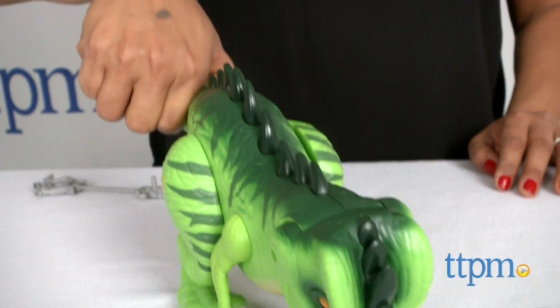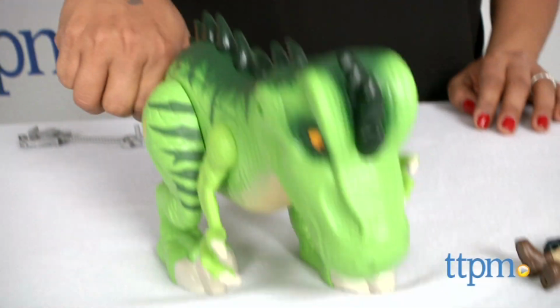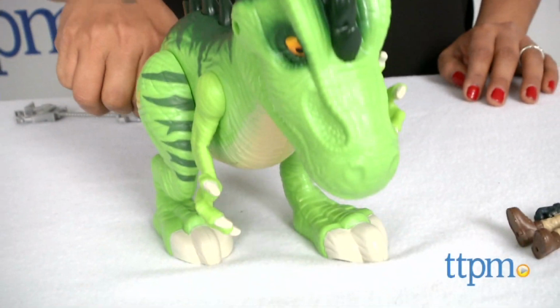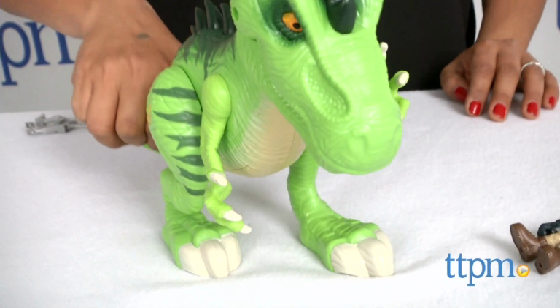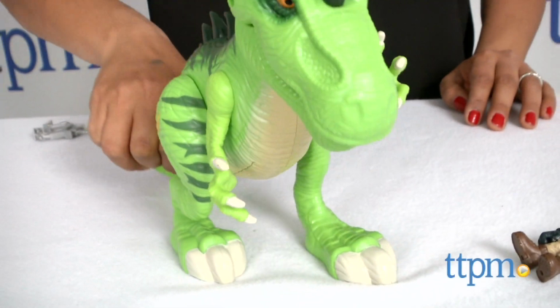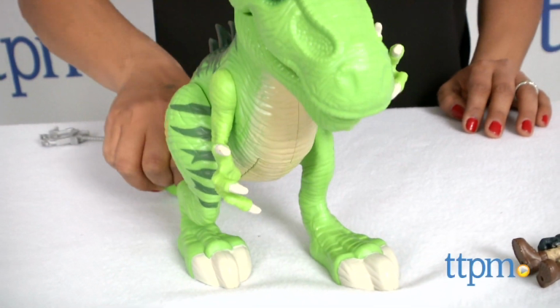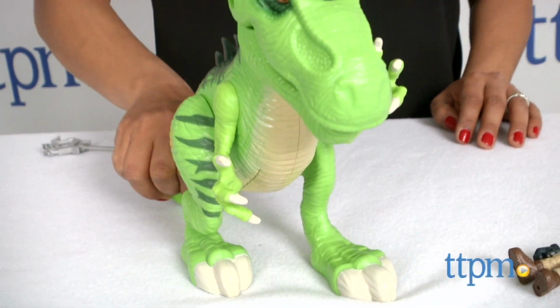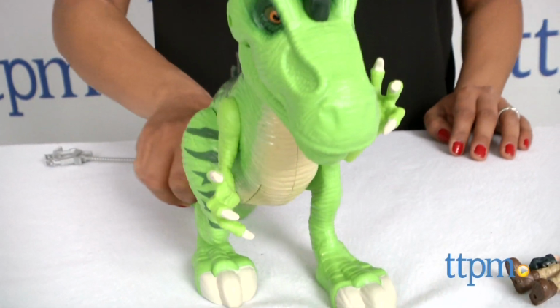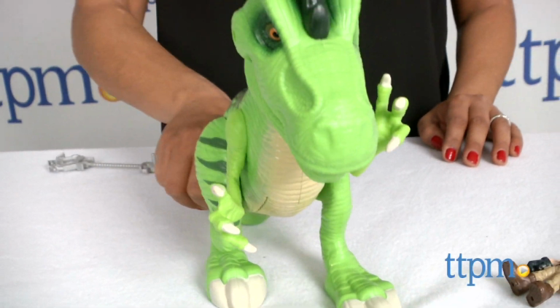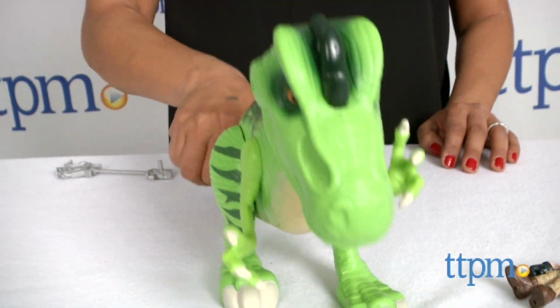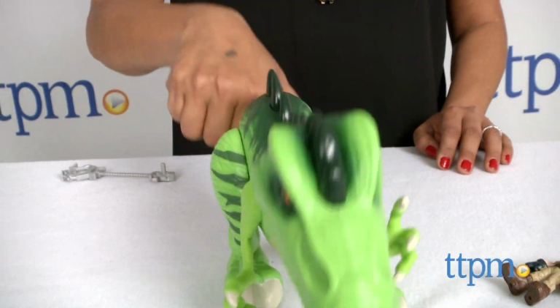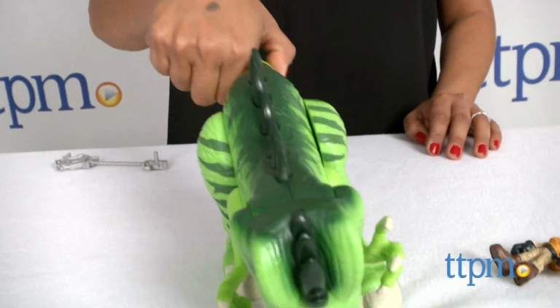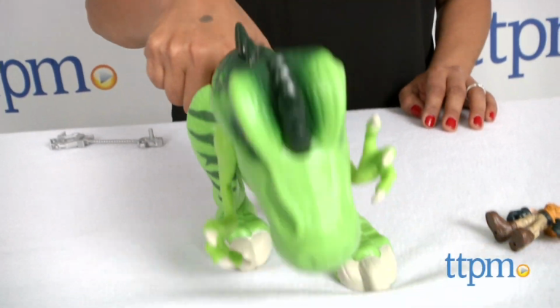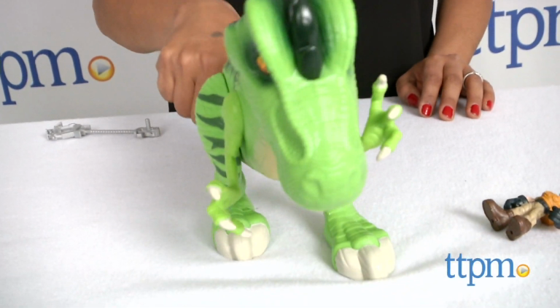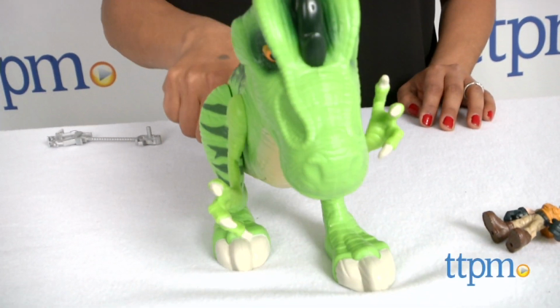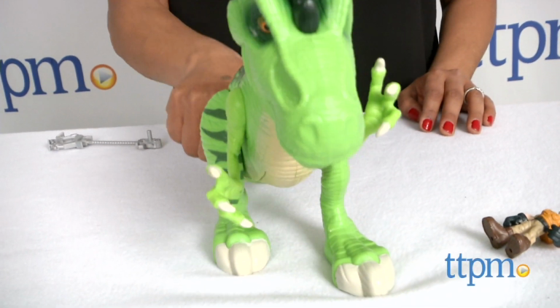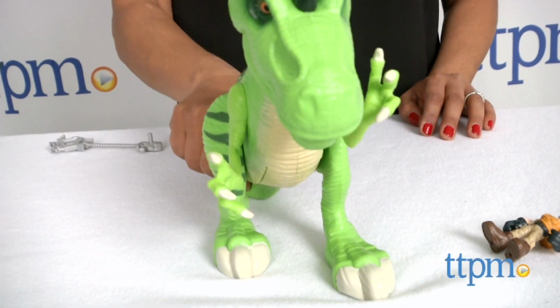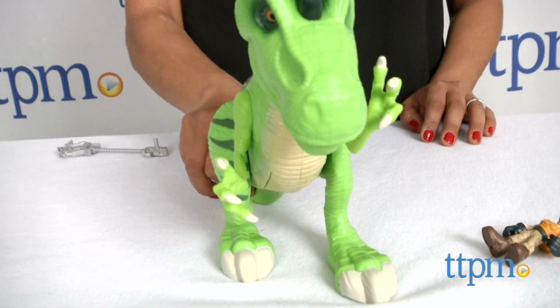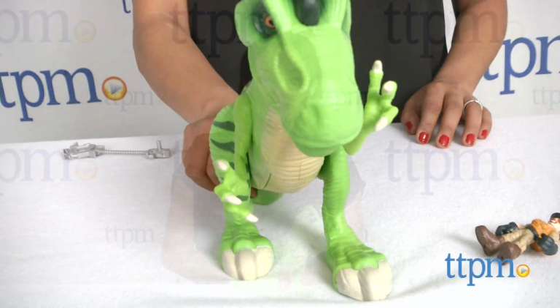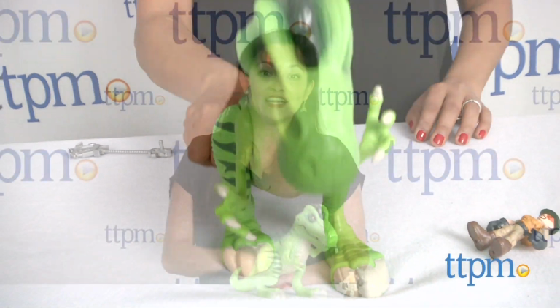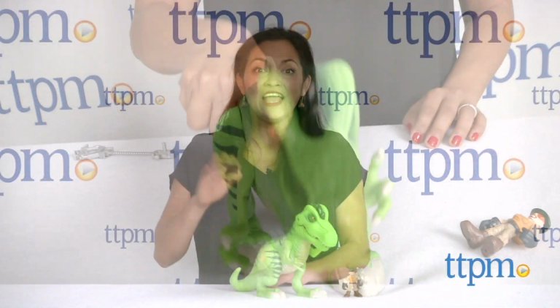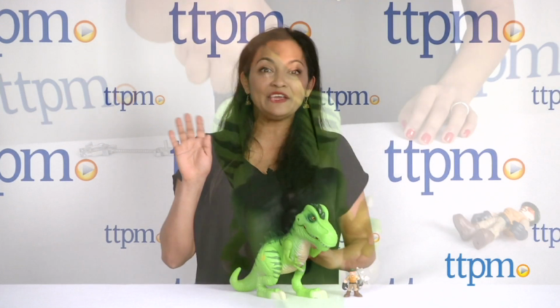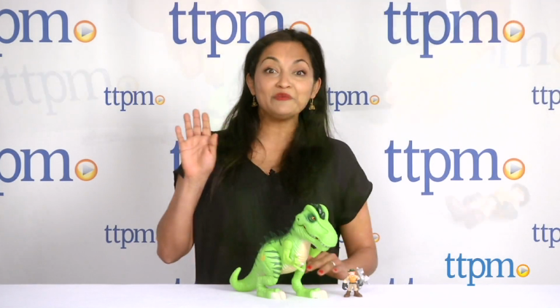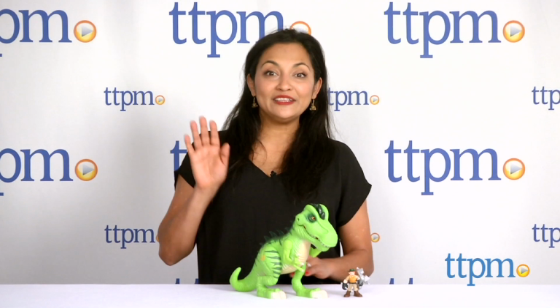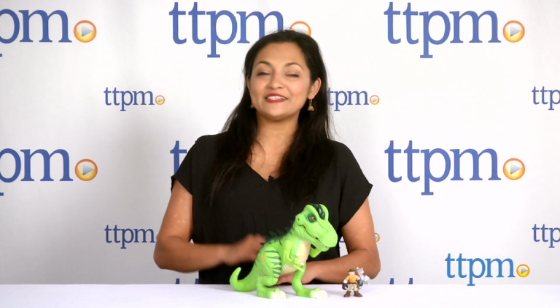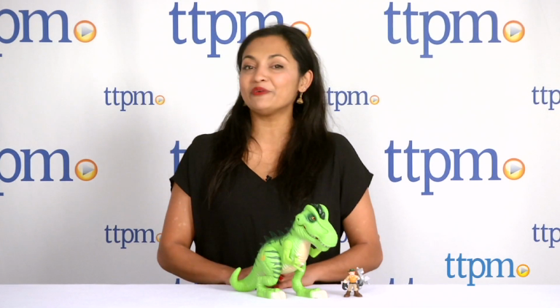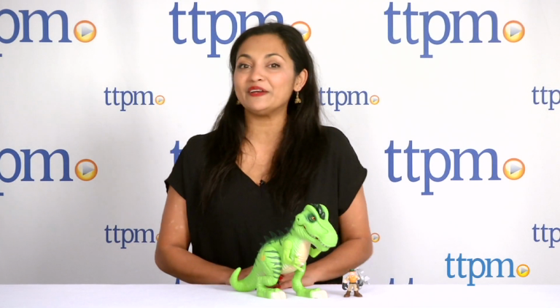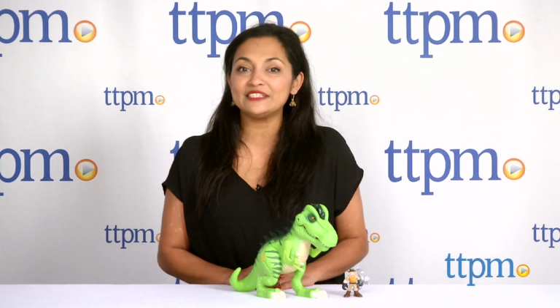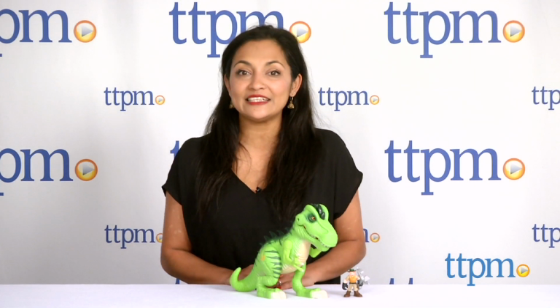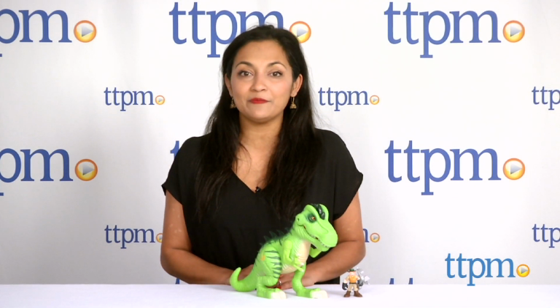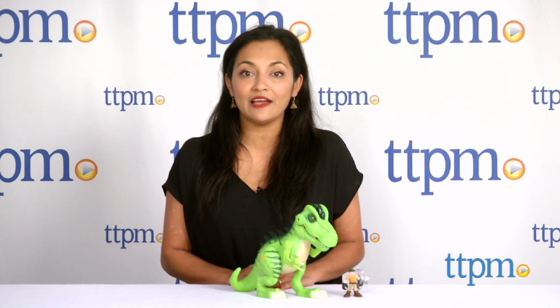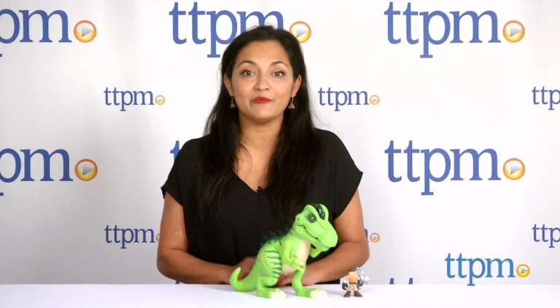There is a T-Rex on the loose, watch out! Hey everyone, this is Maria with TTPM.